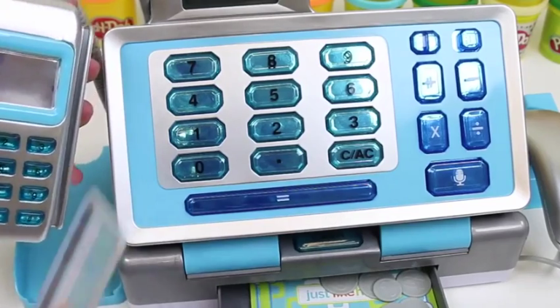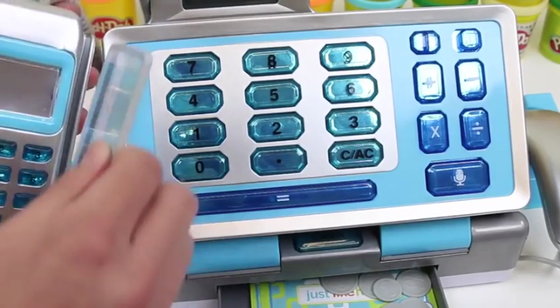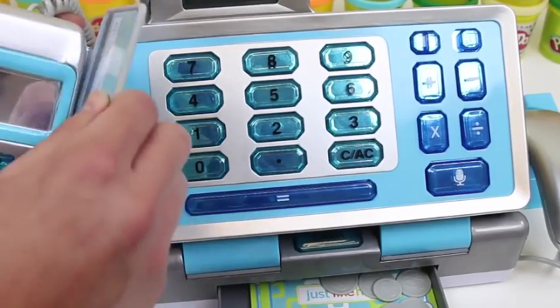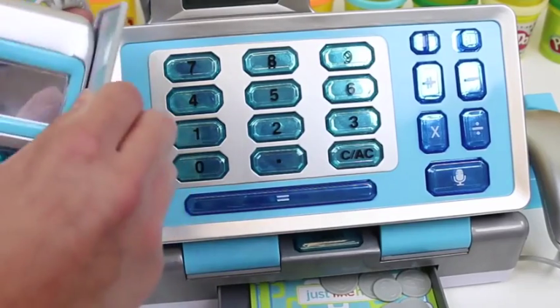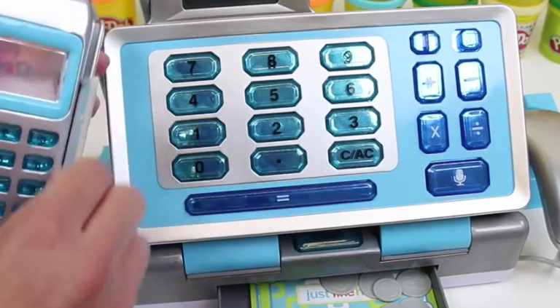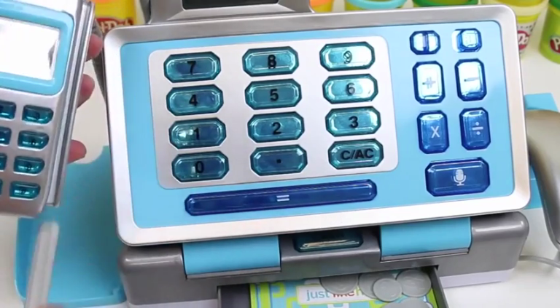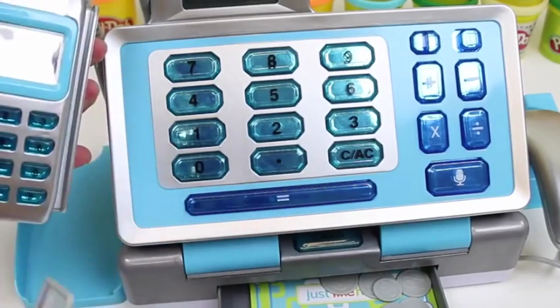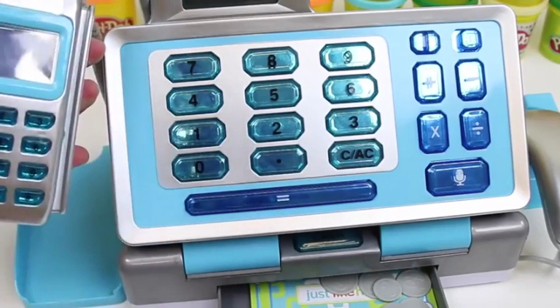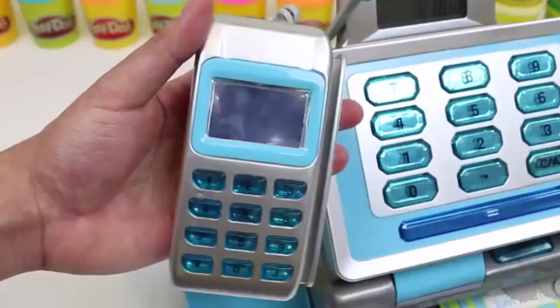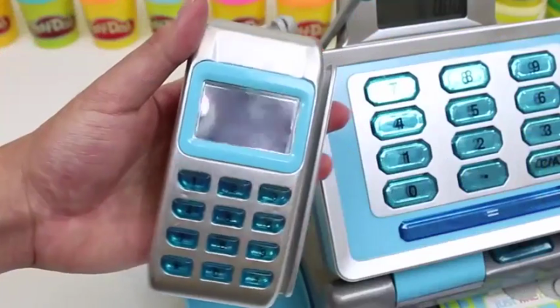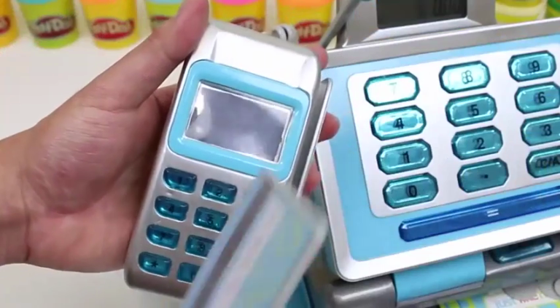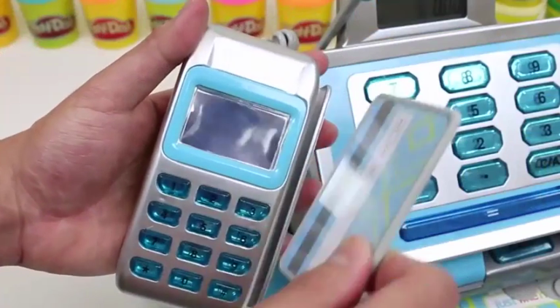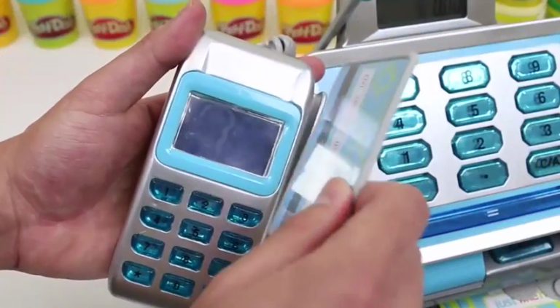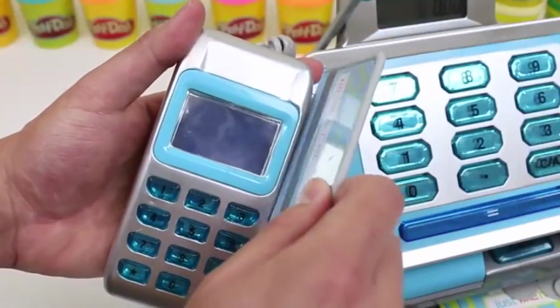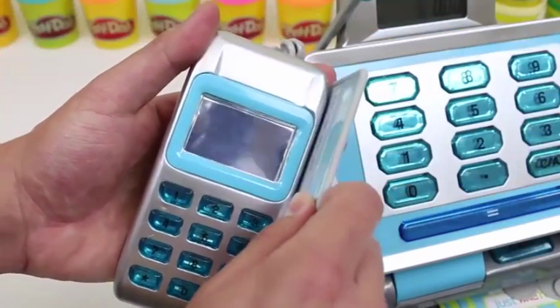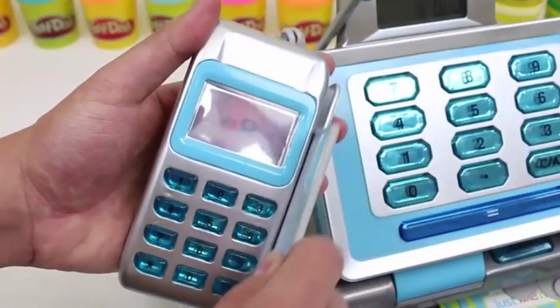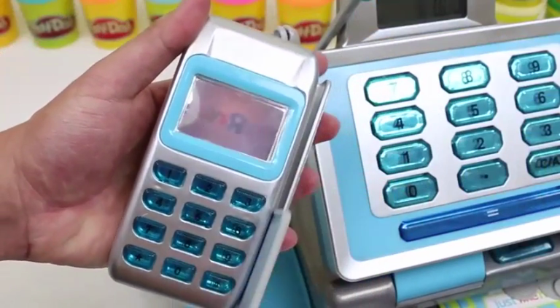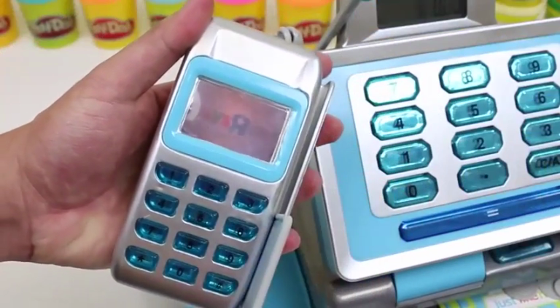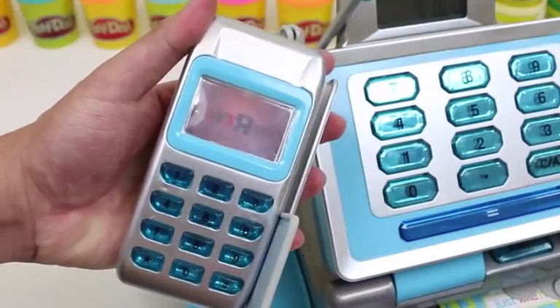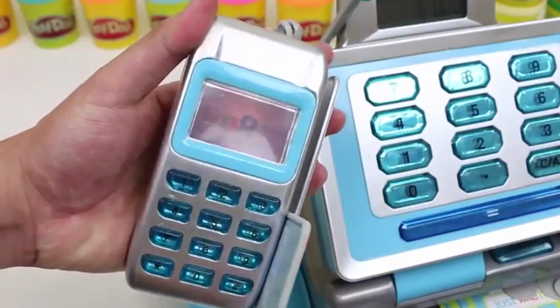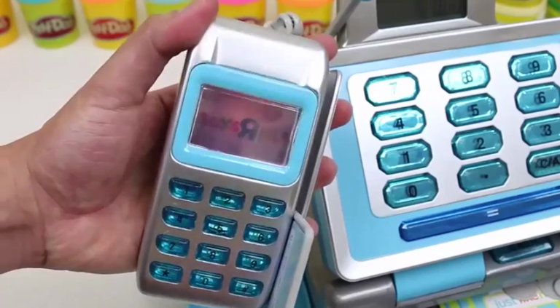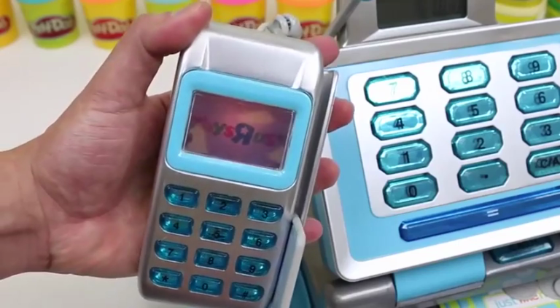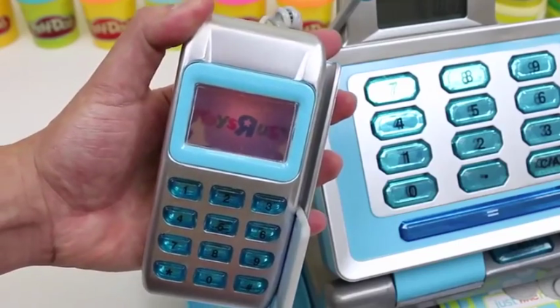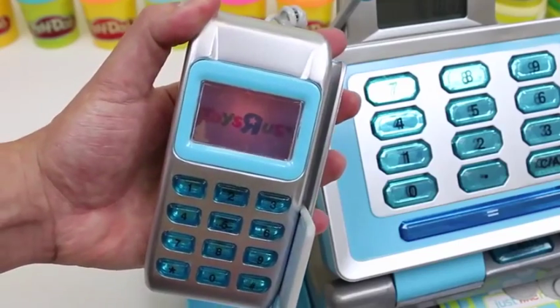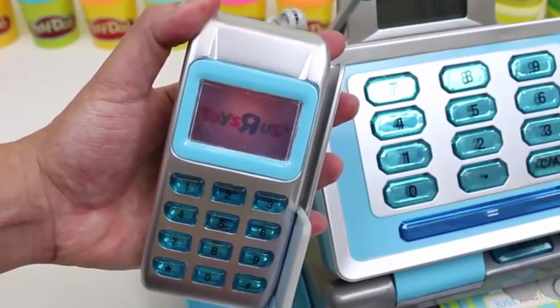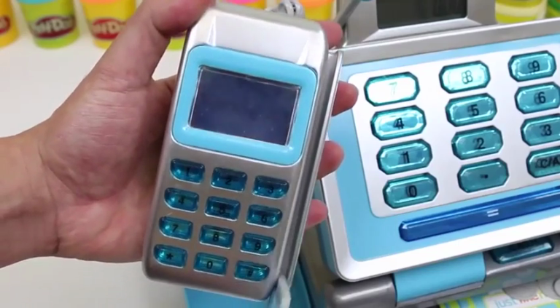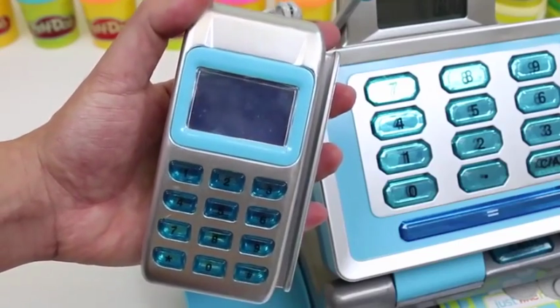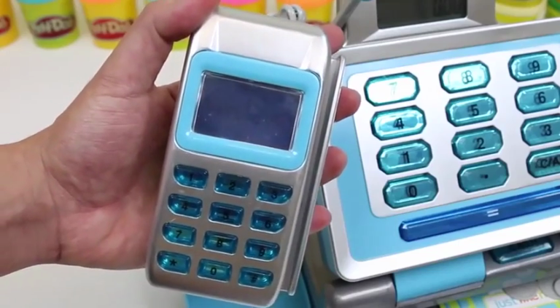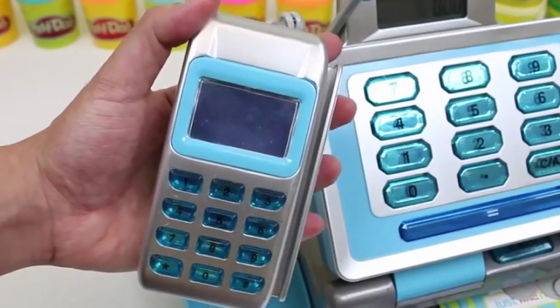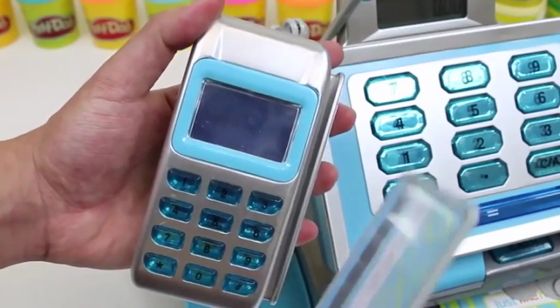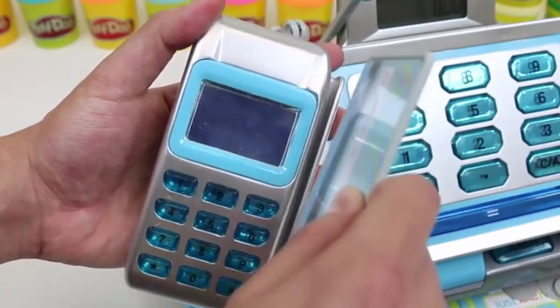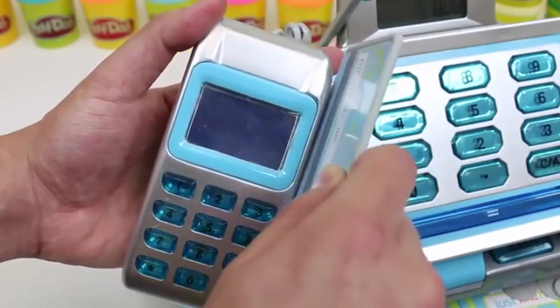Oh! Check this out! When you swipe your card, the Toys R Us sign lights up! Pretty cool!